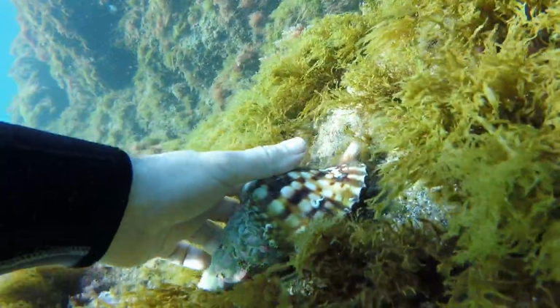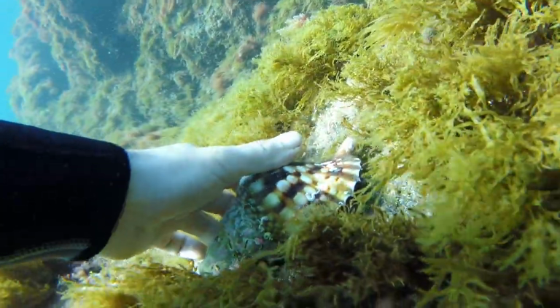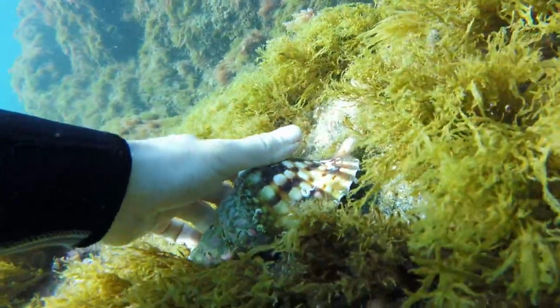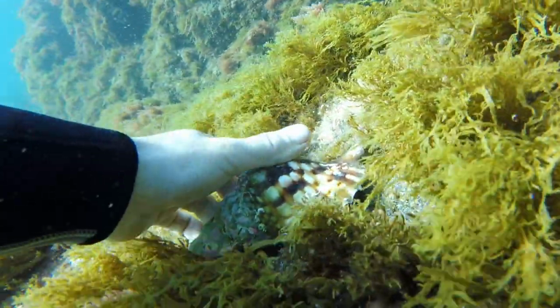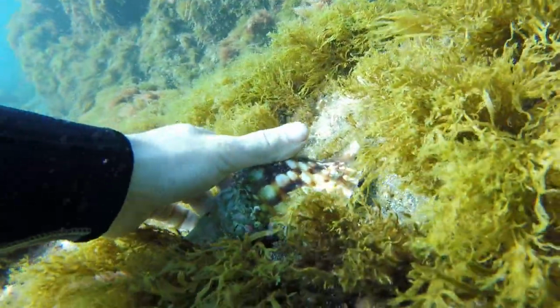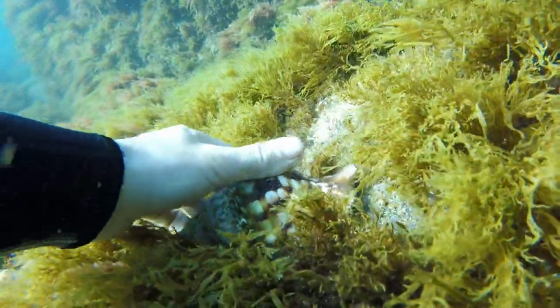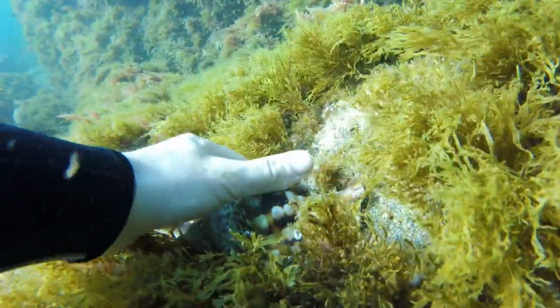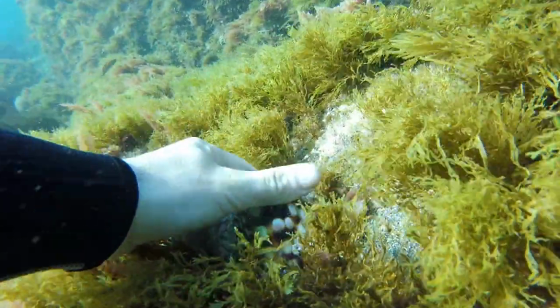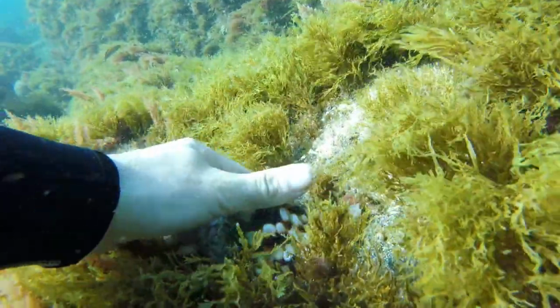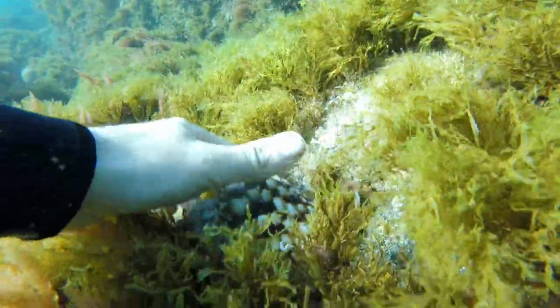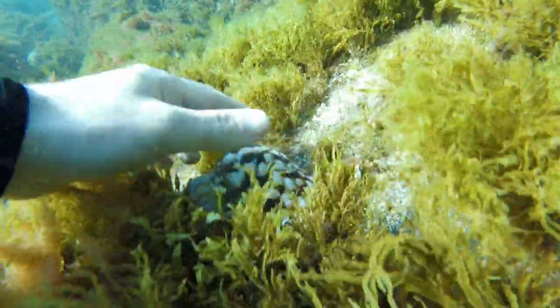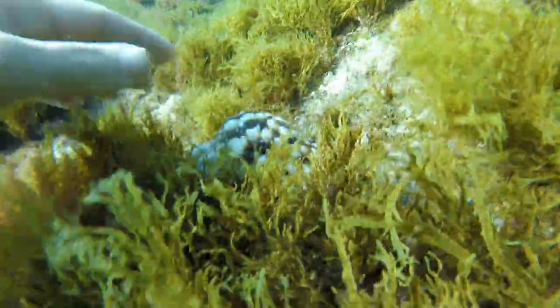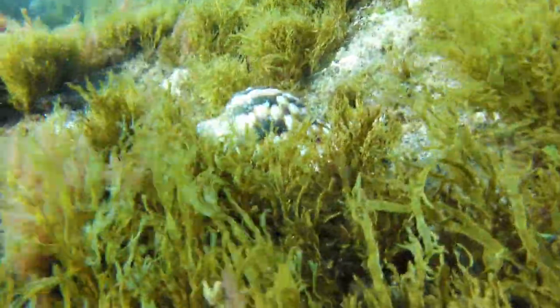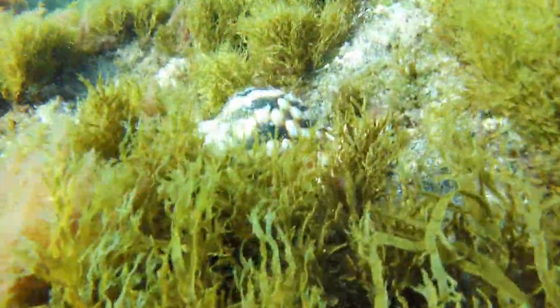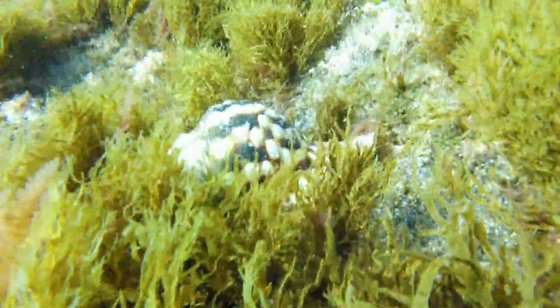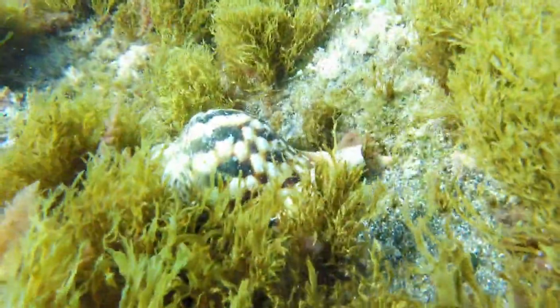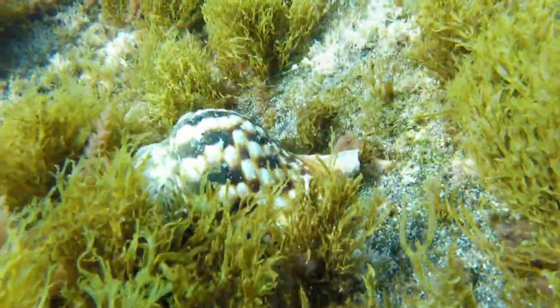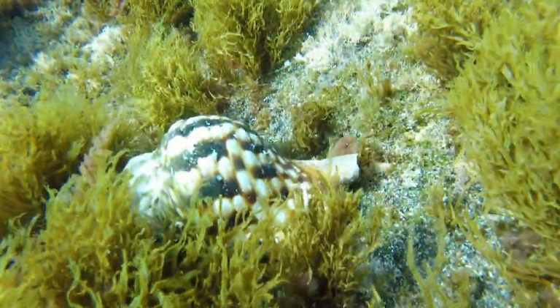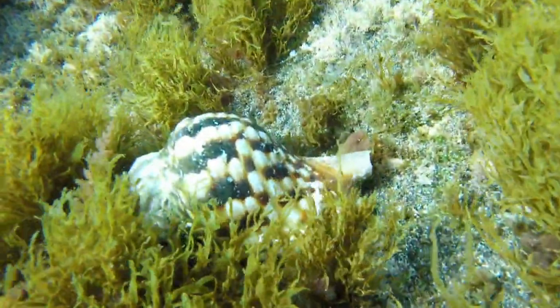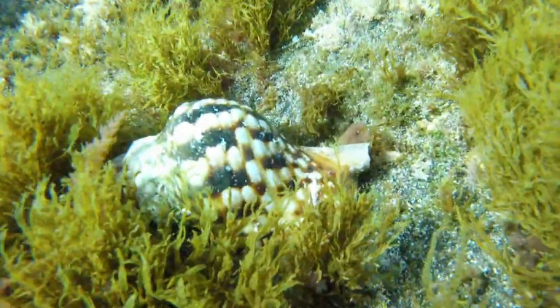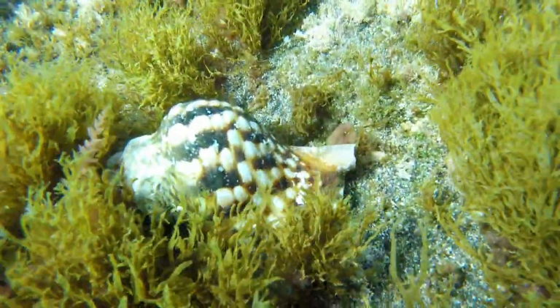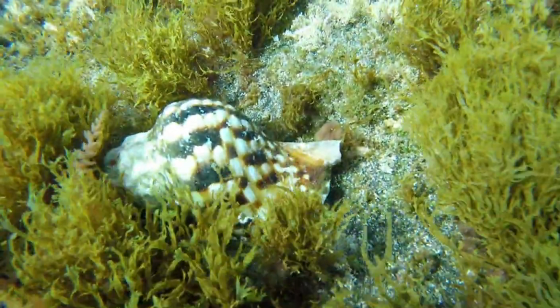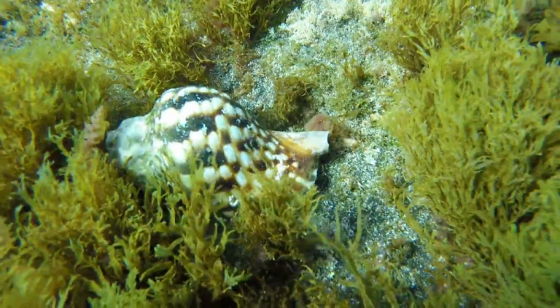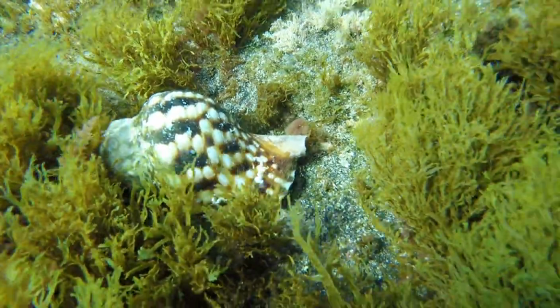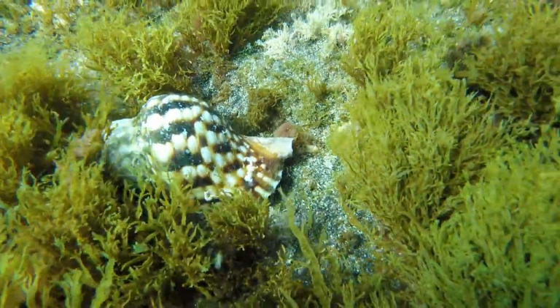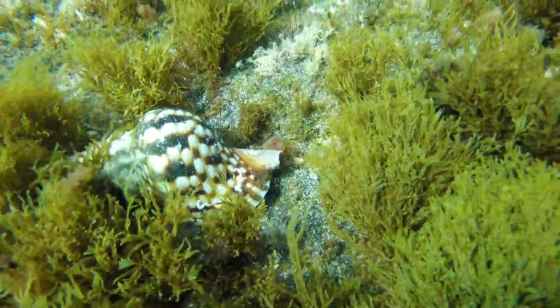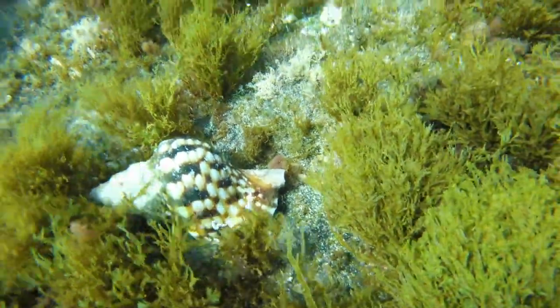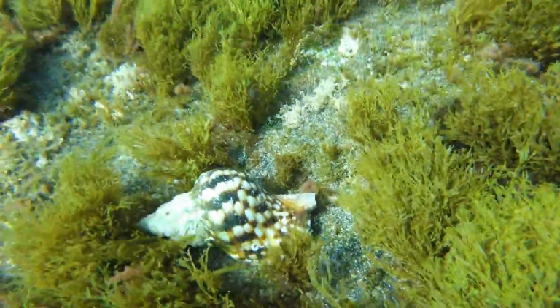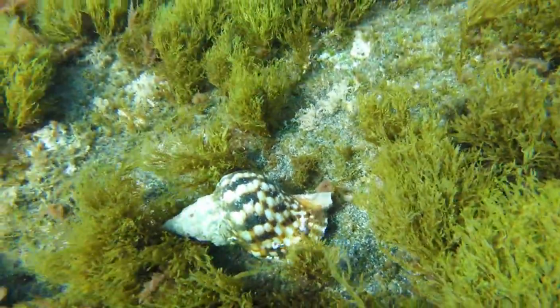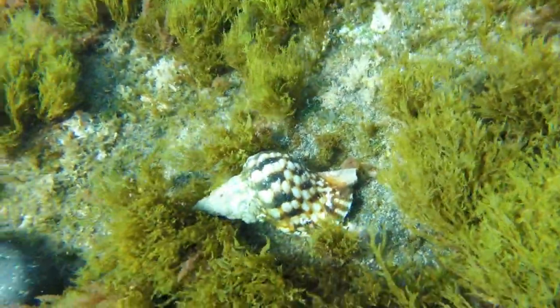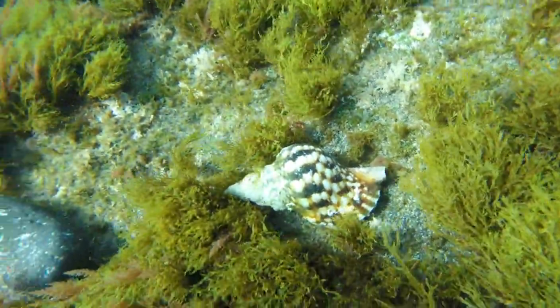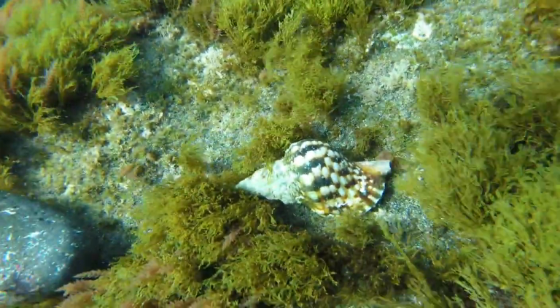They are normally the largest gastropods in many coastal areas, so they are sensitive to high fishing pressure.